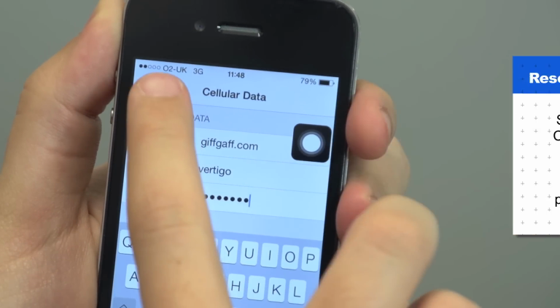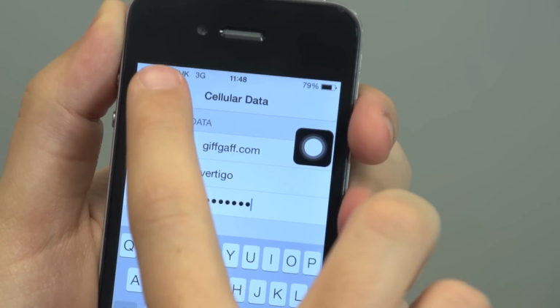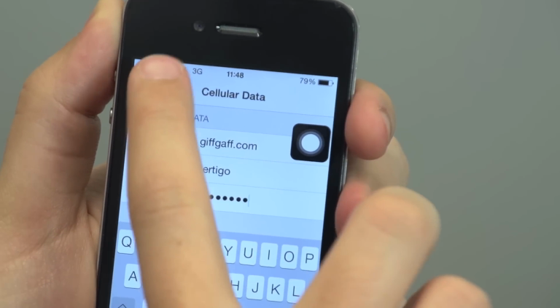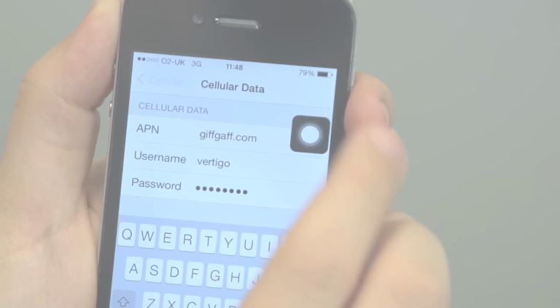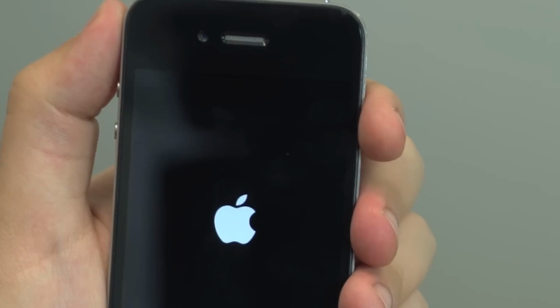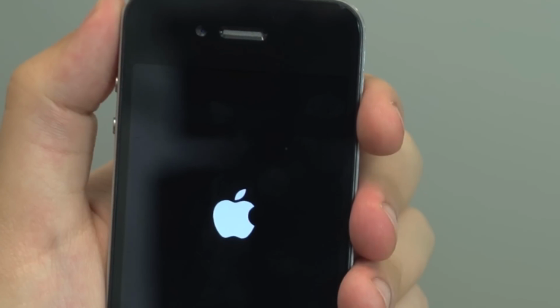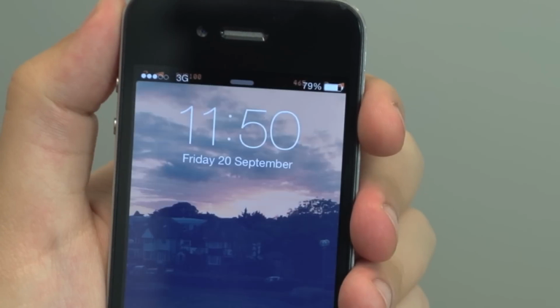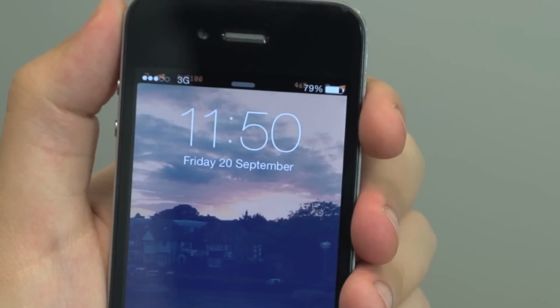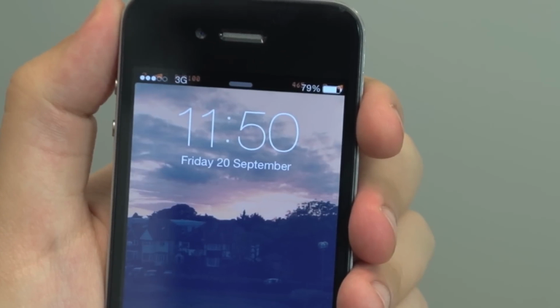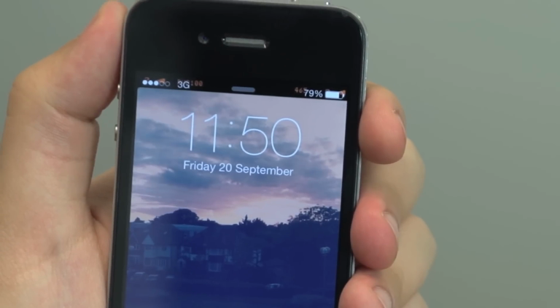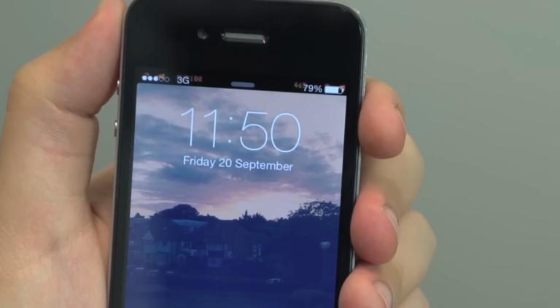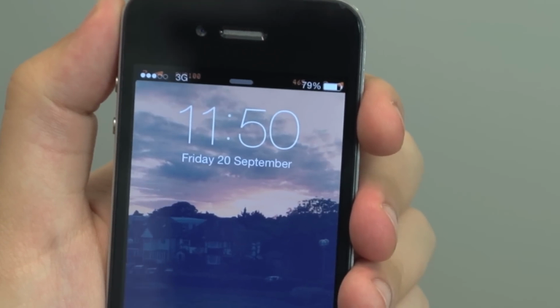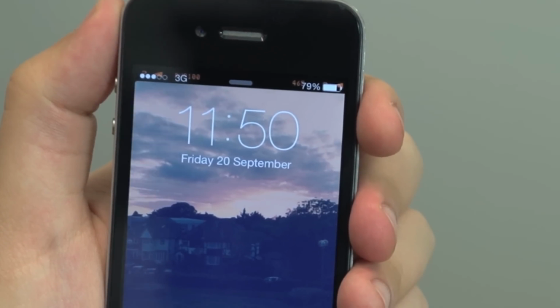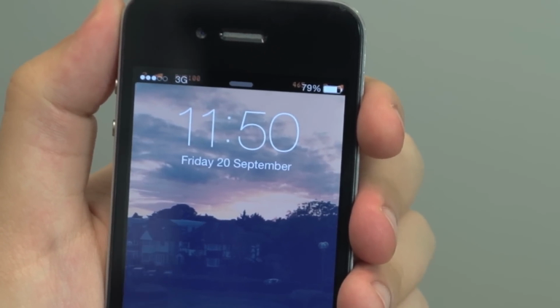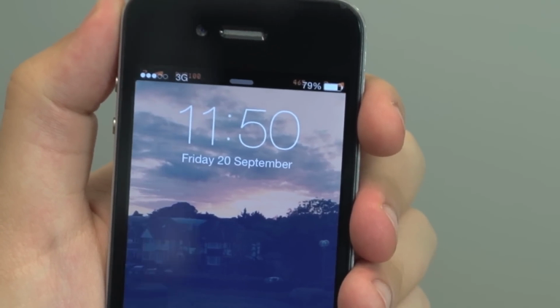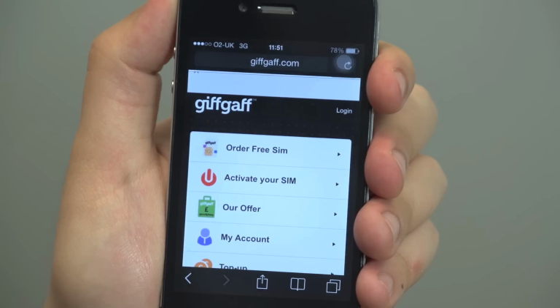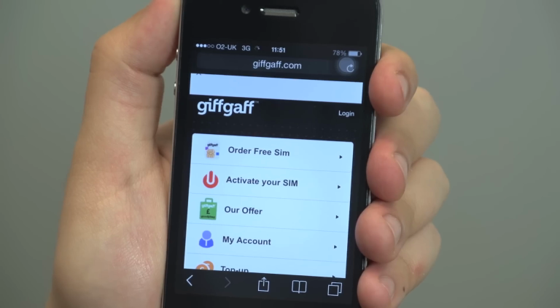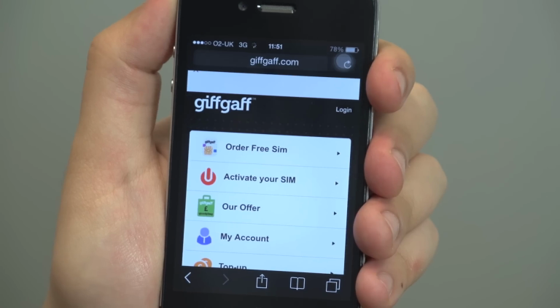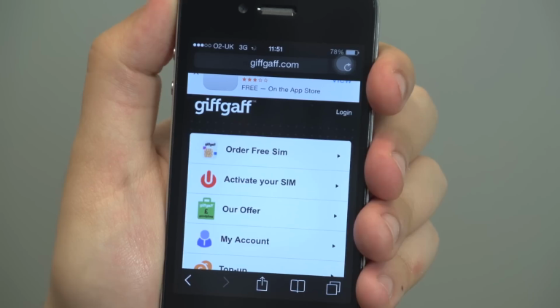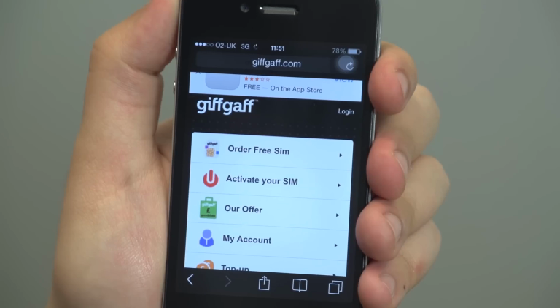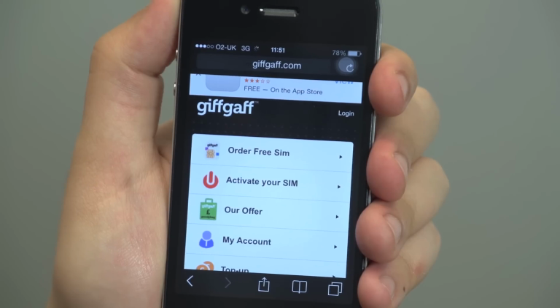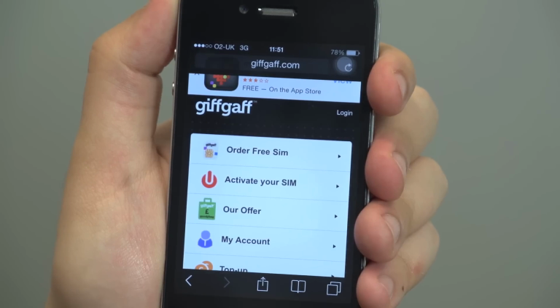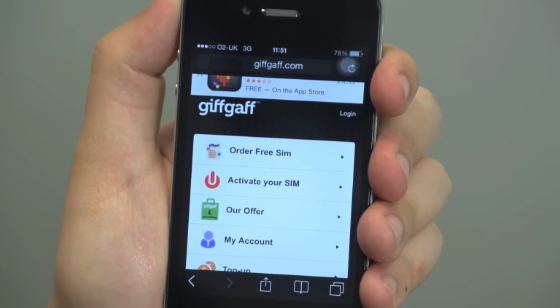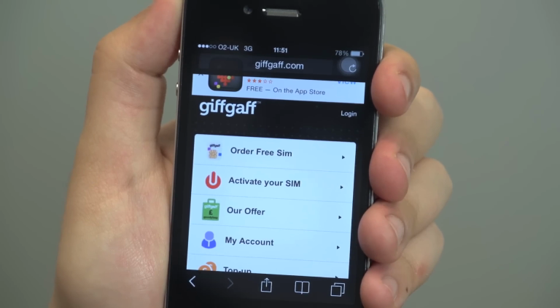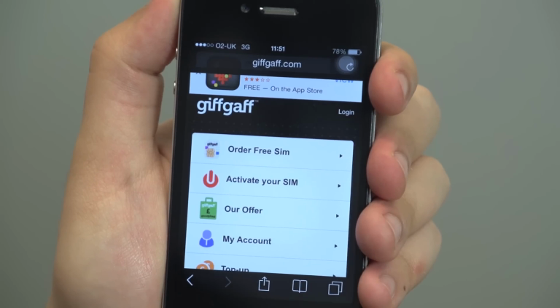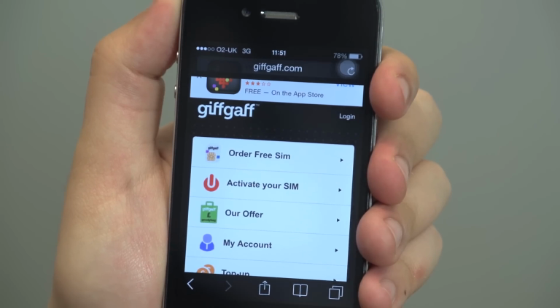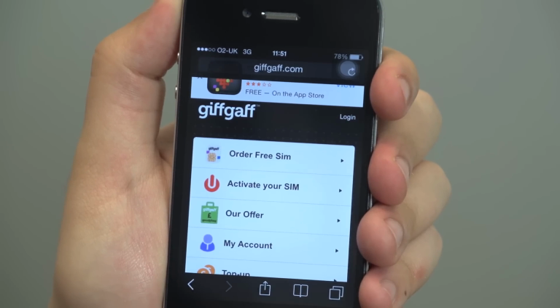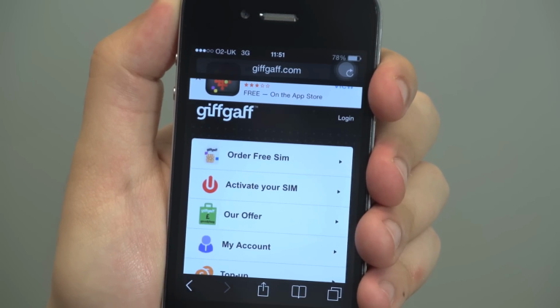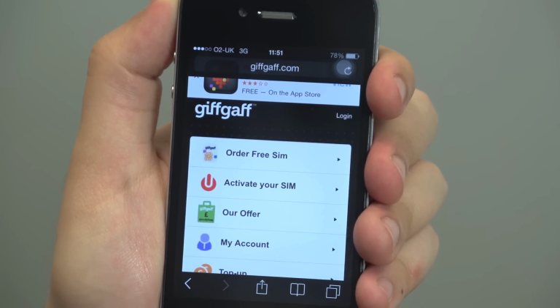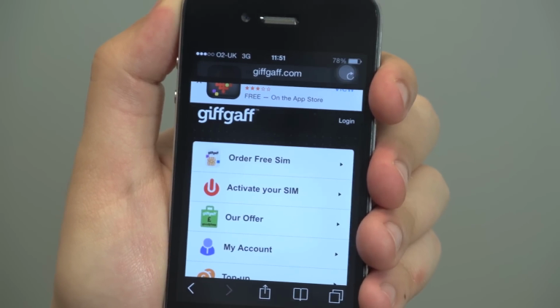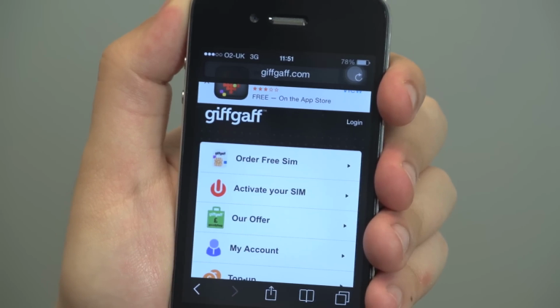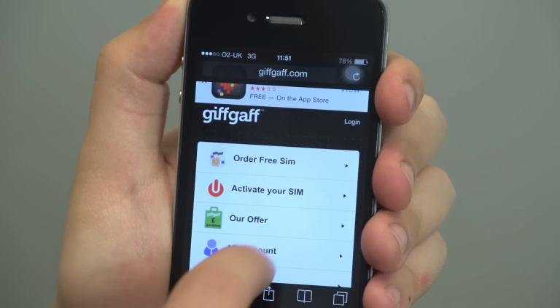Exit the menu, restart your iPhone once more and try getting online. You should now be back up and able to get online whilst you're out and about. Nice one.